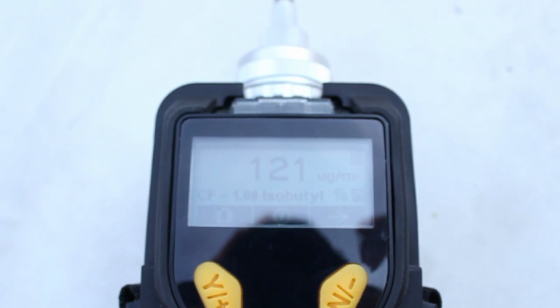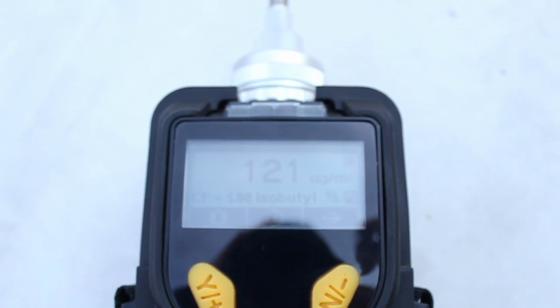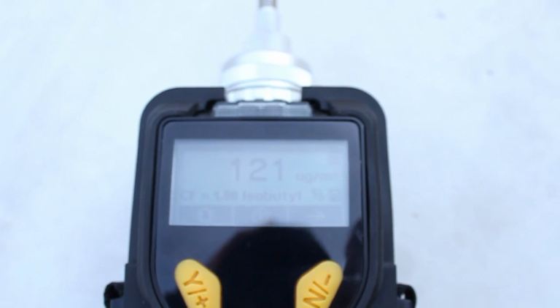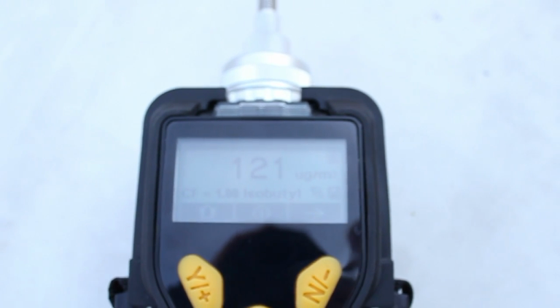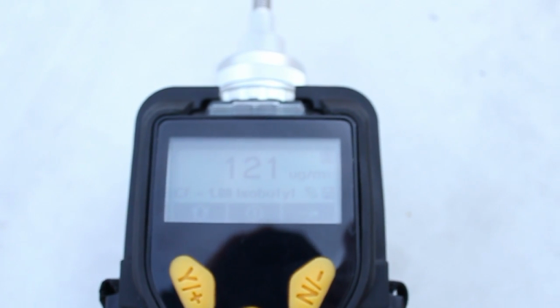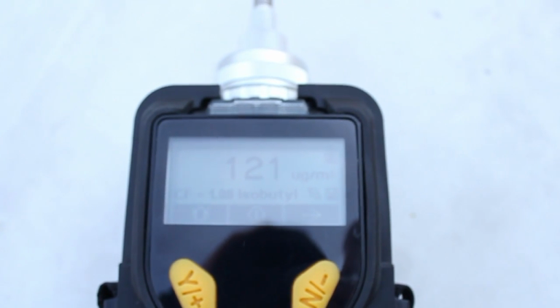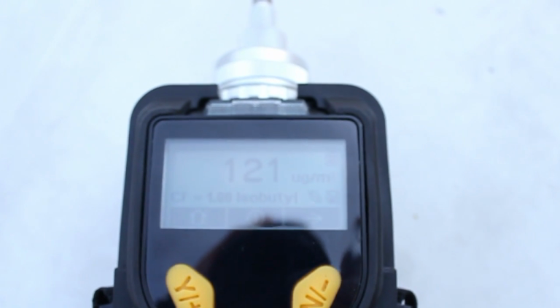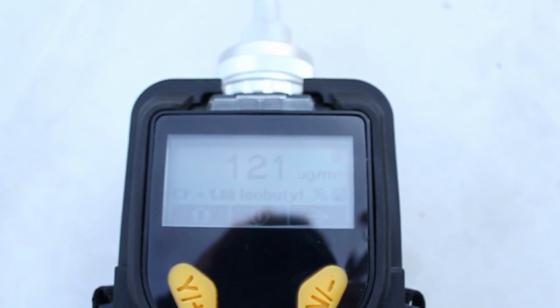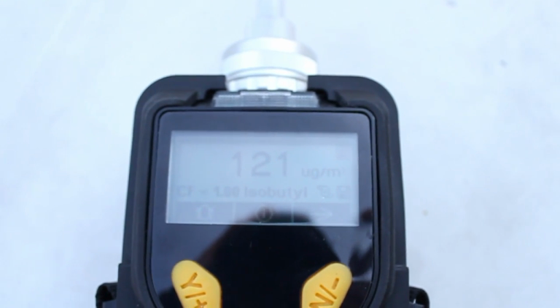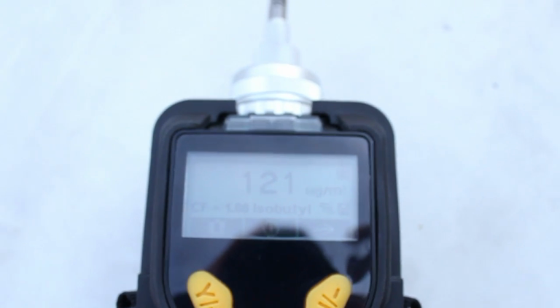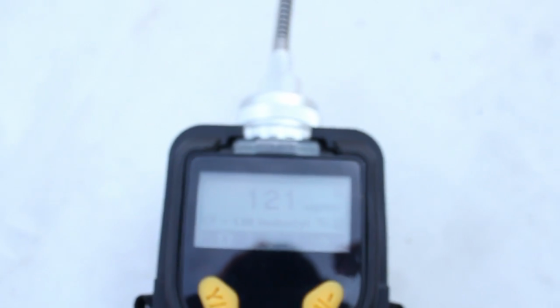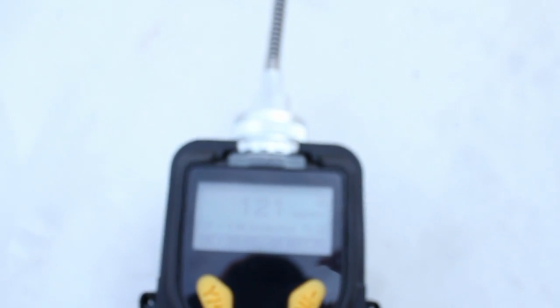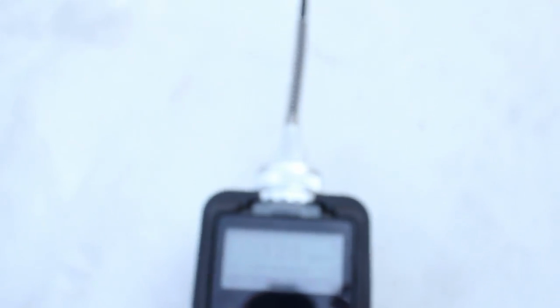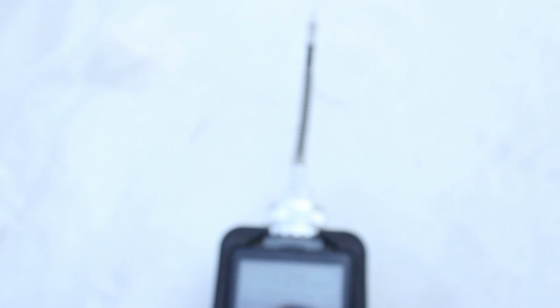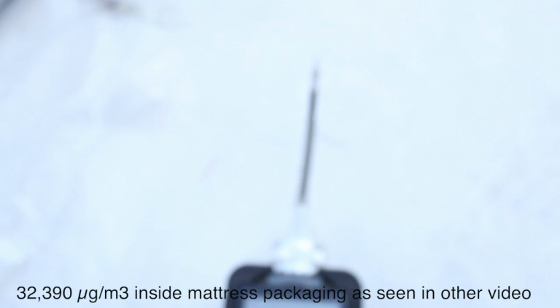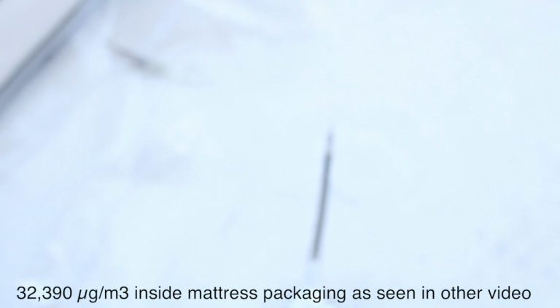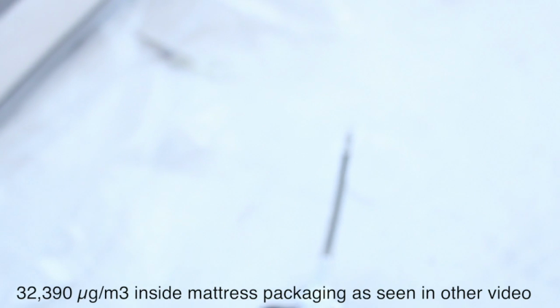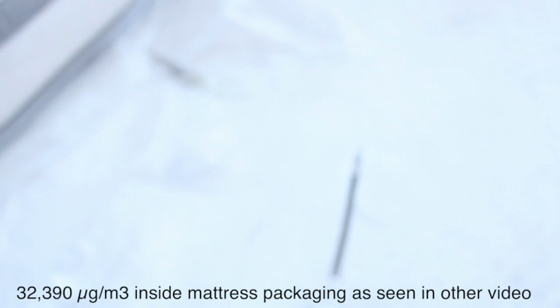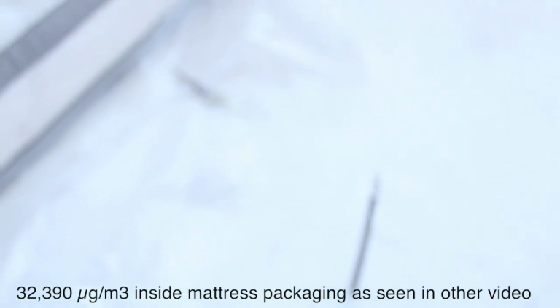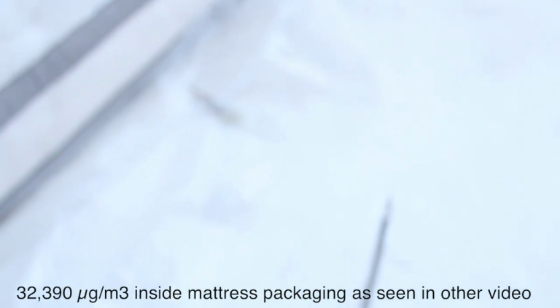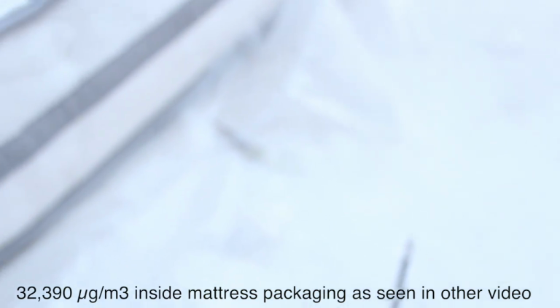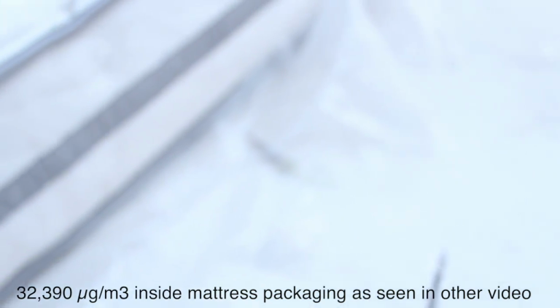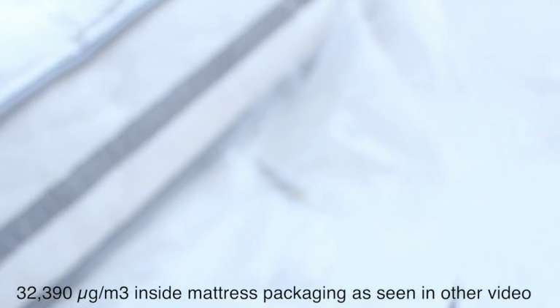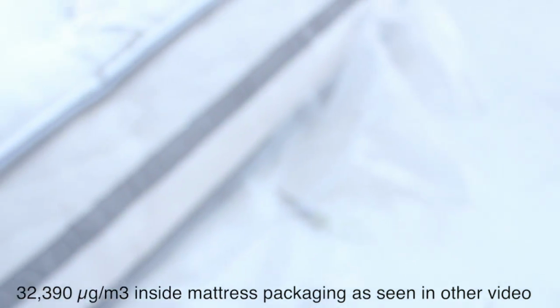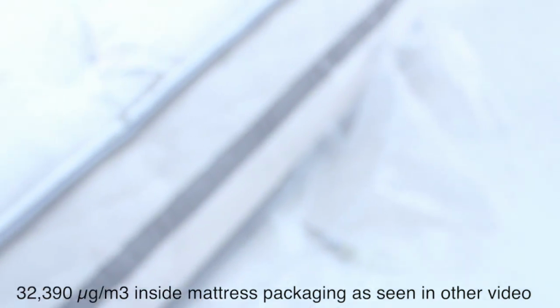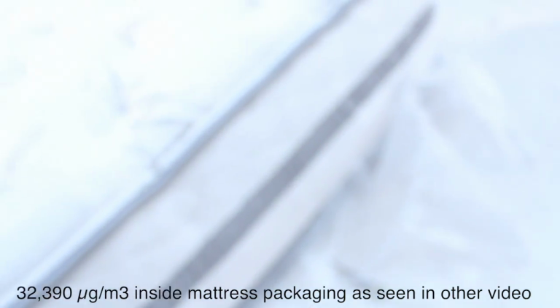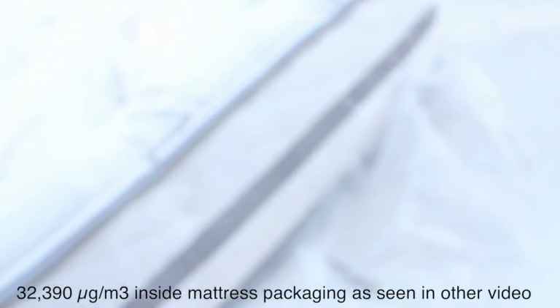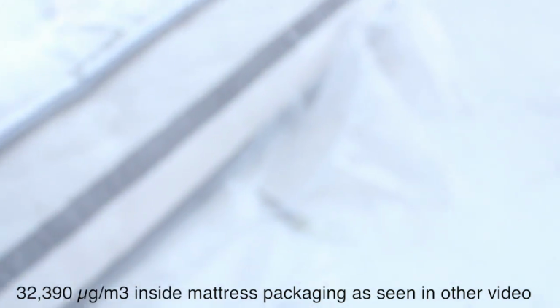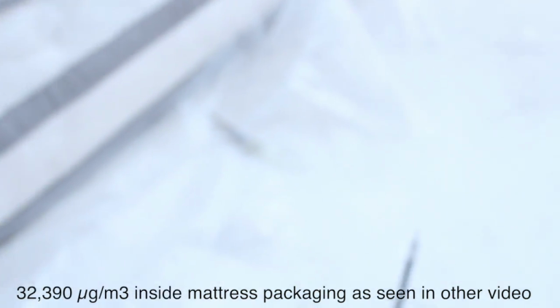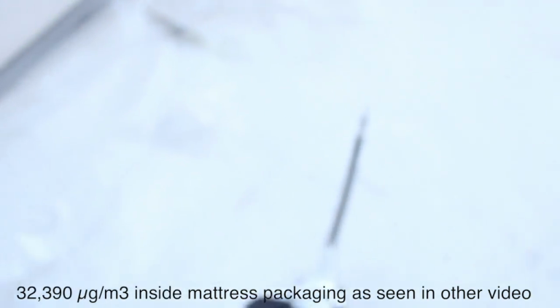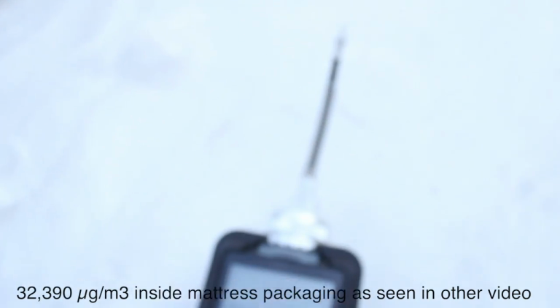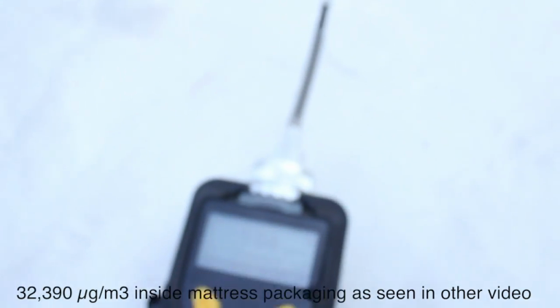How long should we let this mattress air out? An hour, a few hours, or a few days?